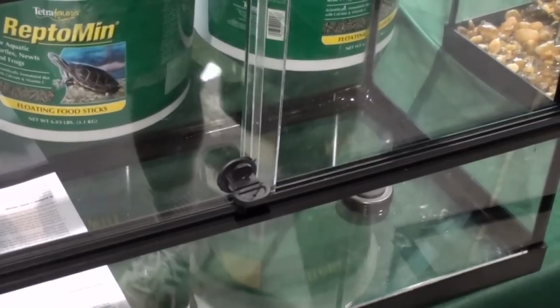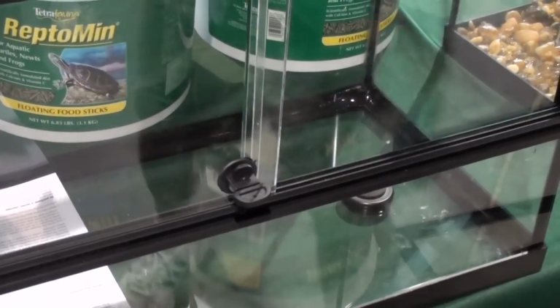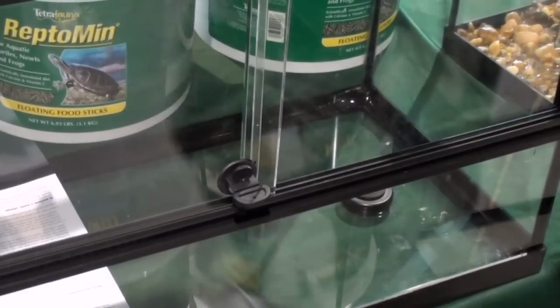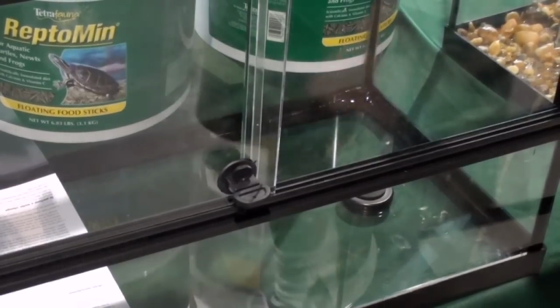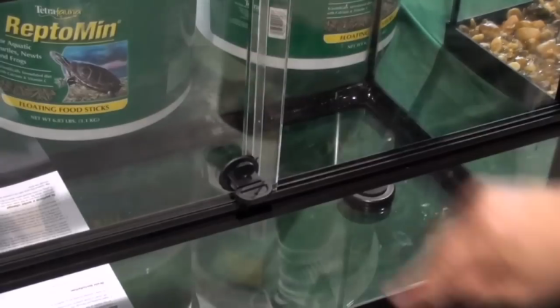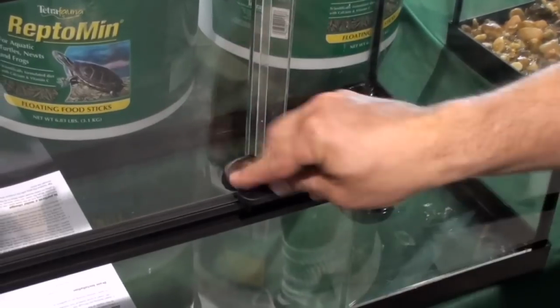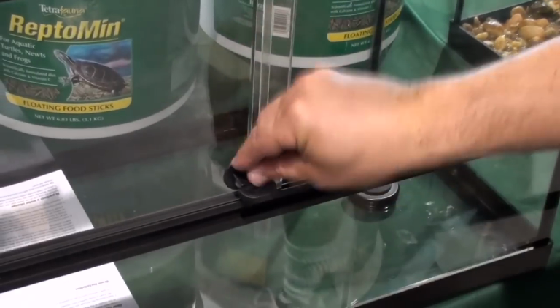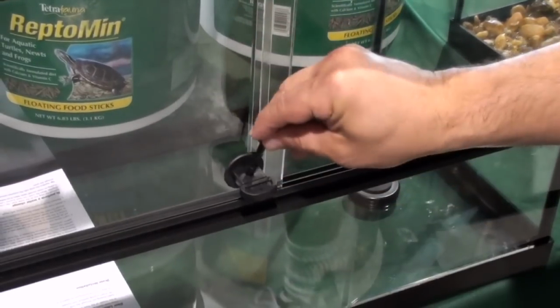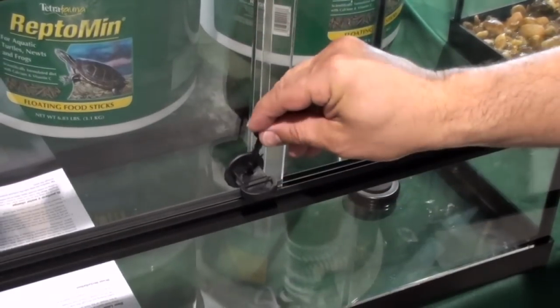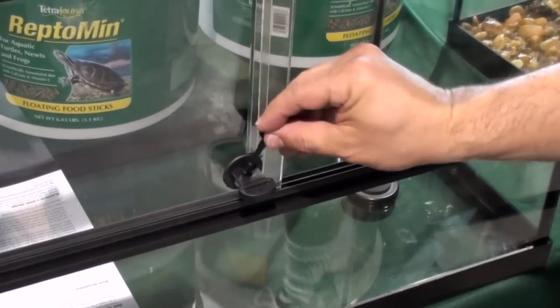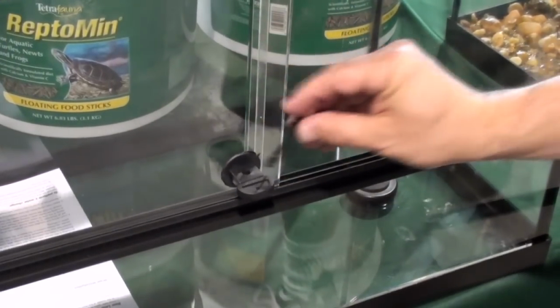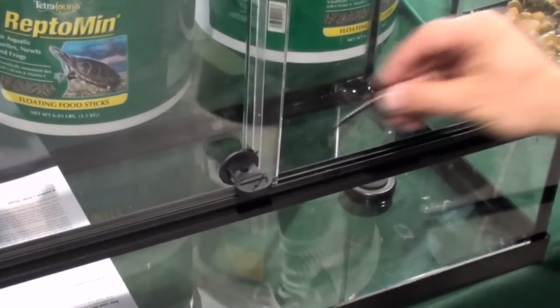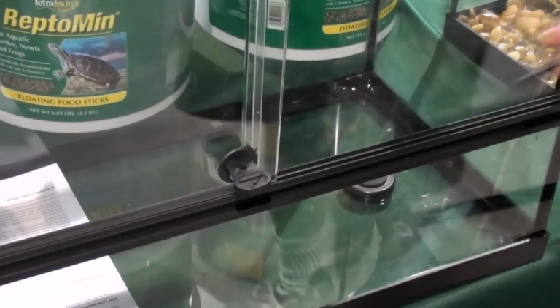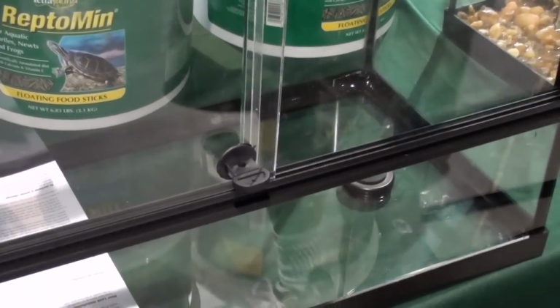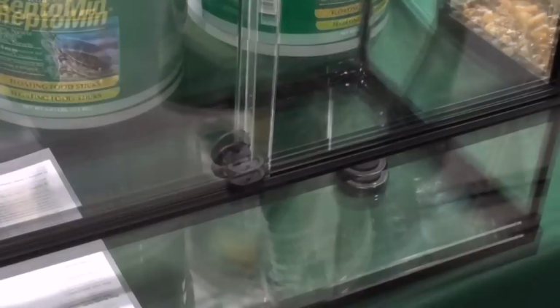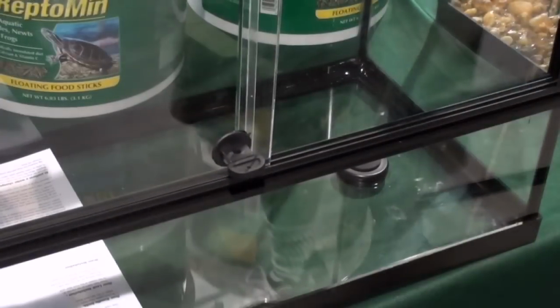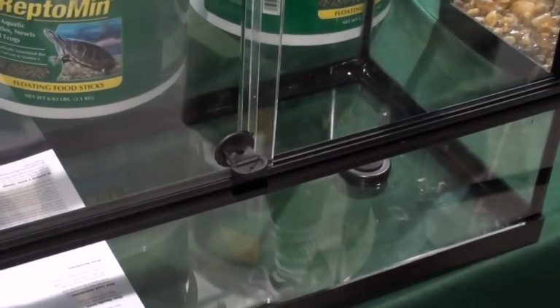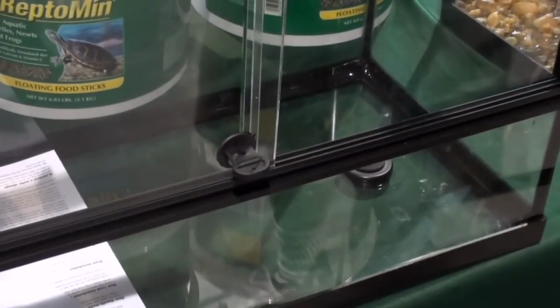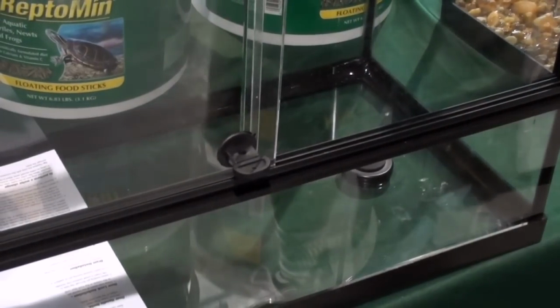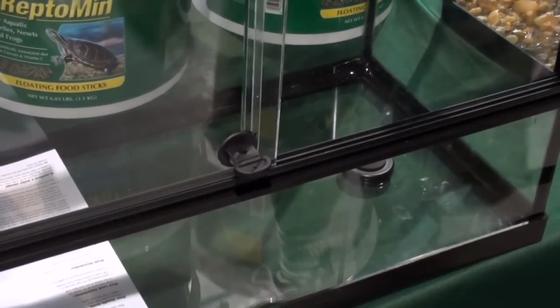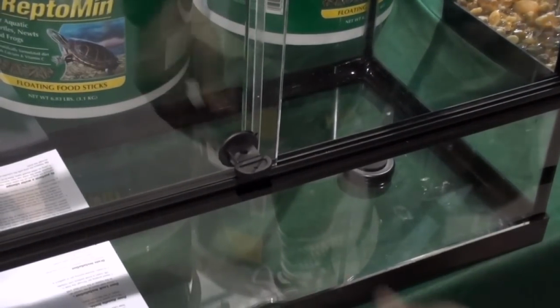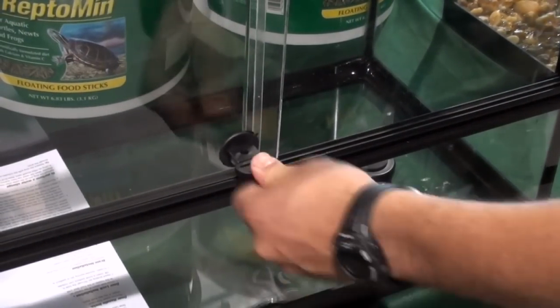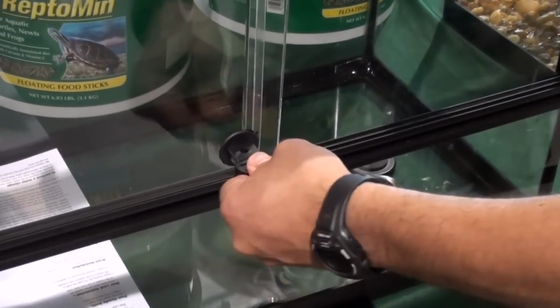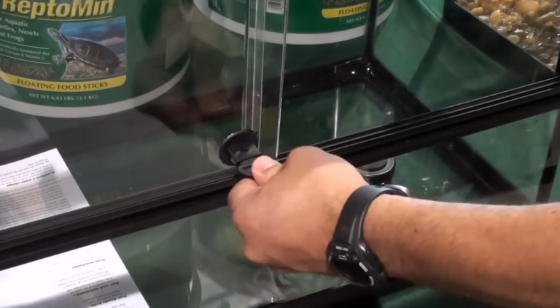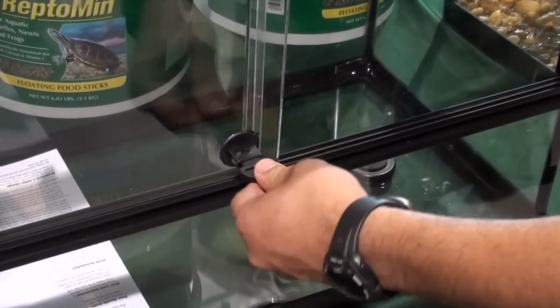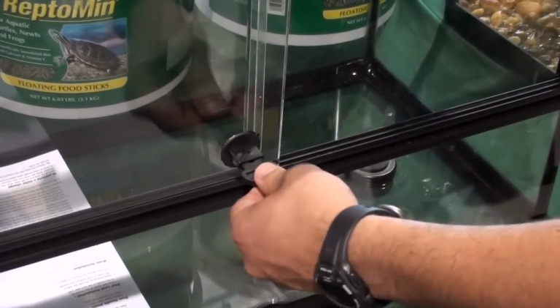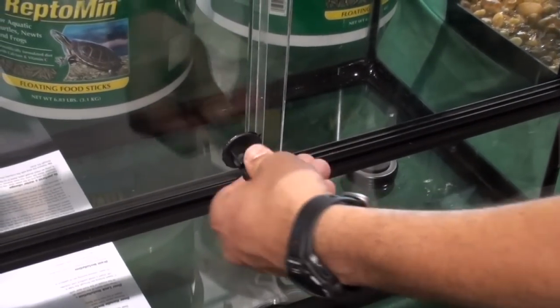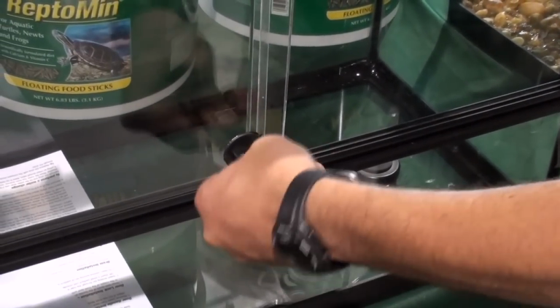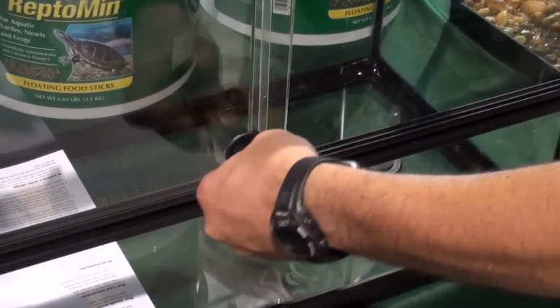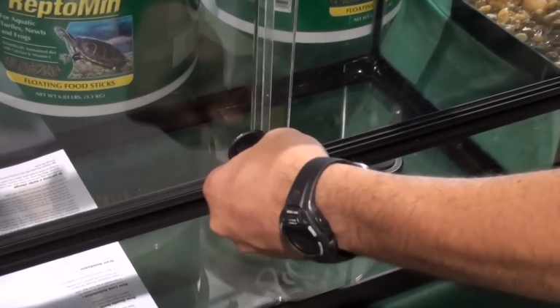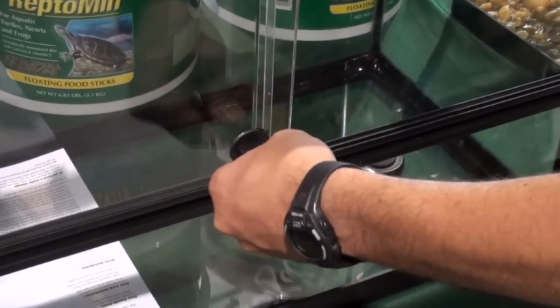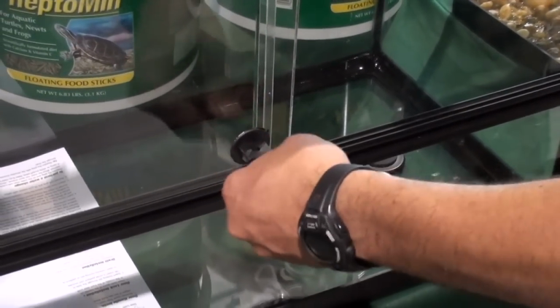To open, remove the locking pin or padlock and pull the door lock handle gently out until it stops.